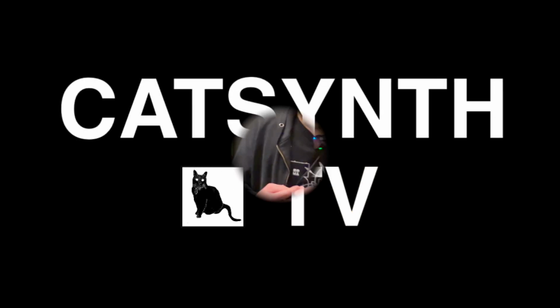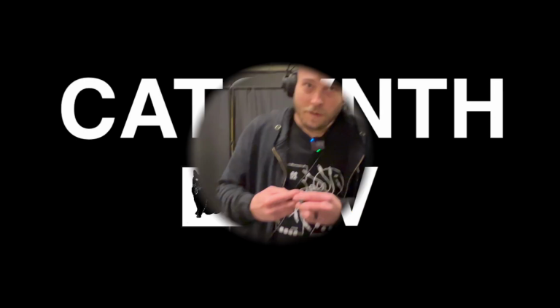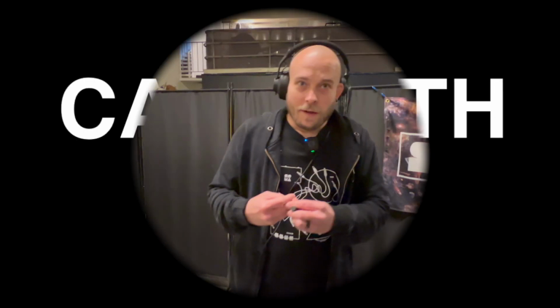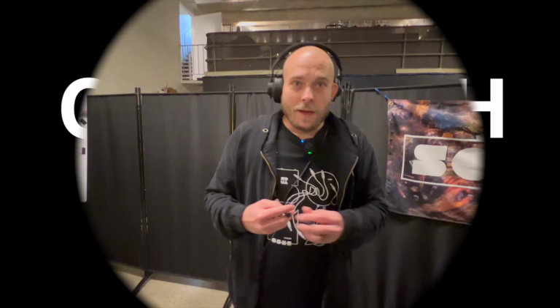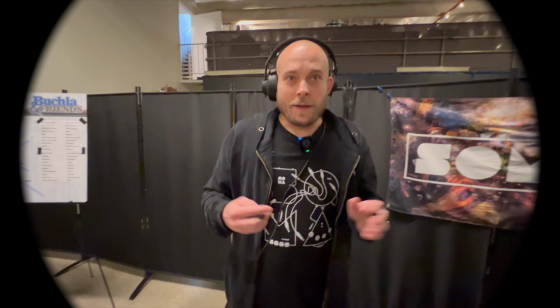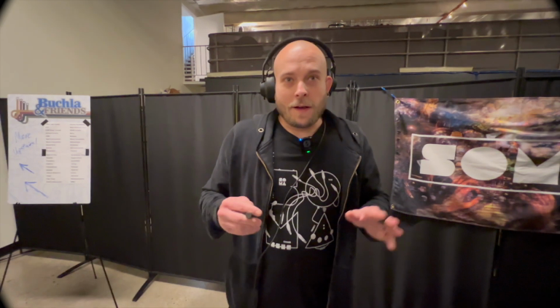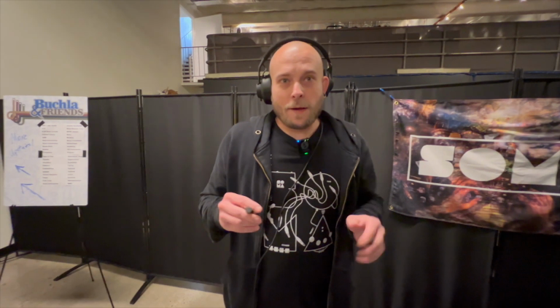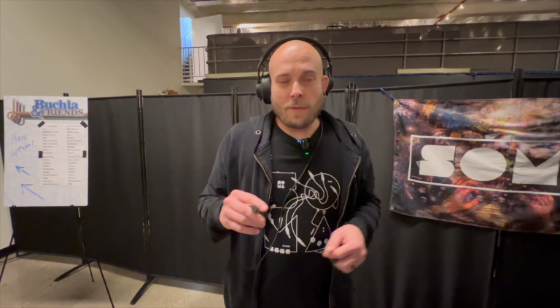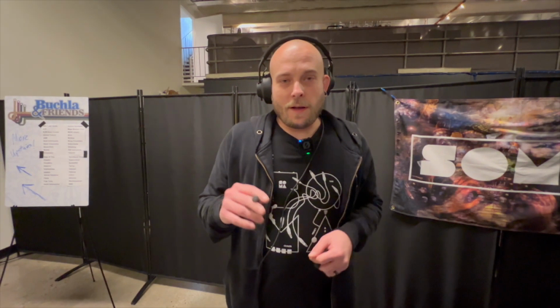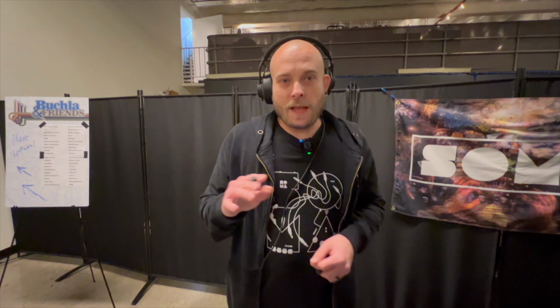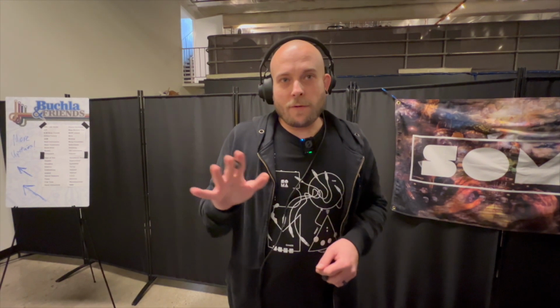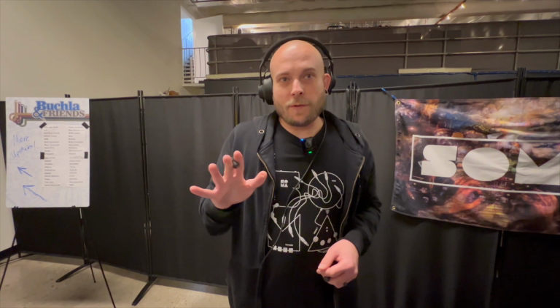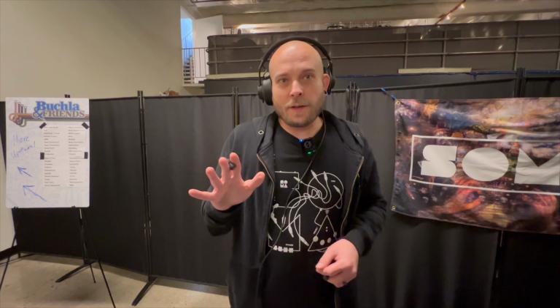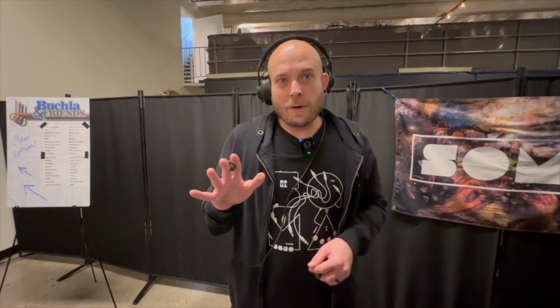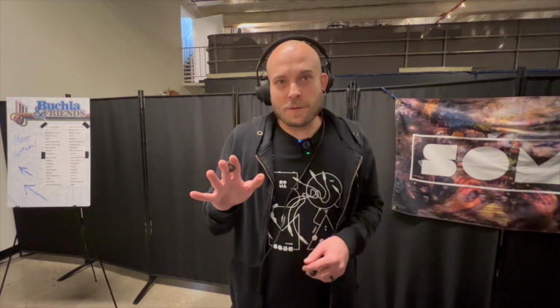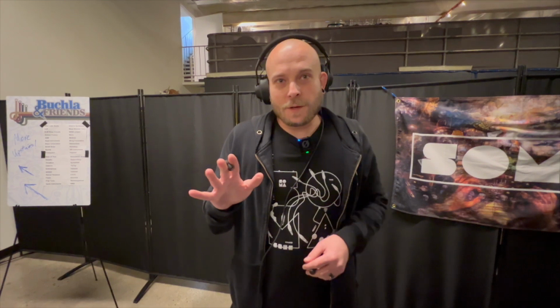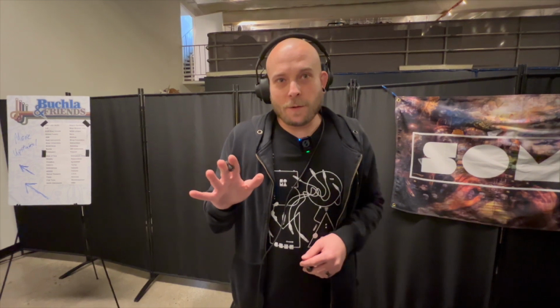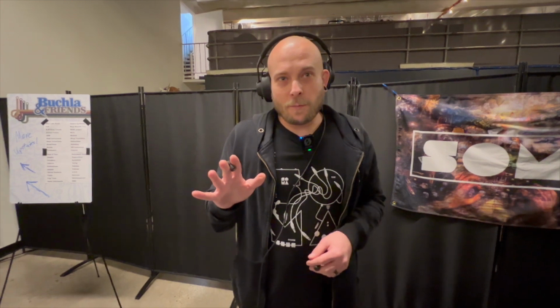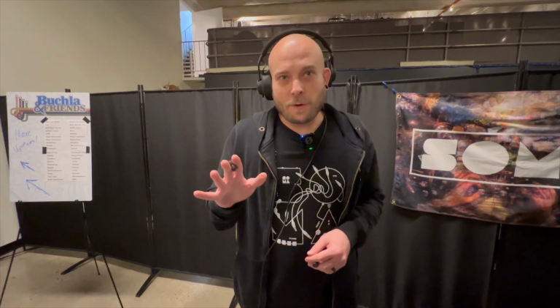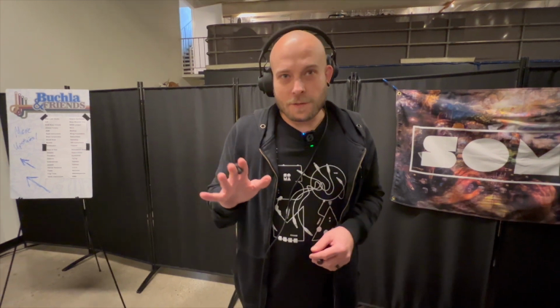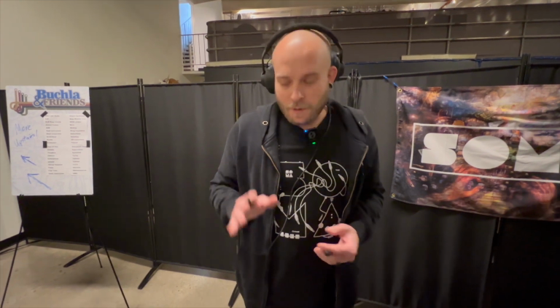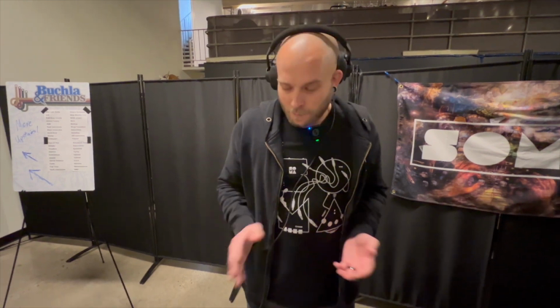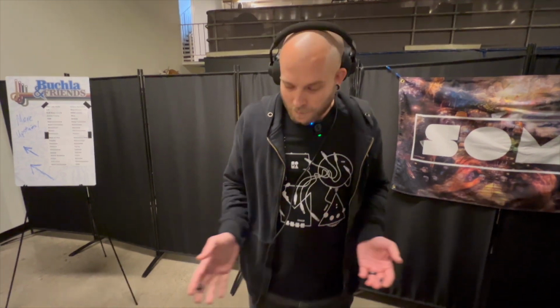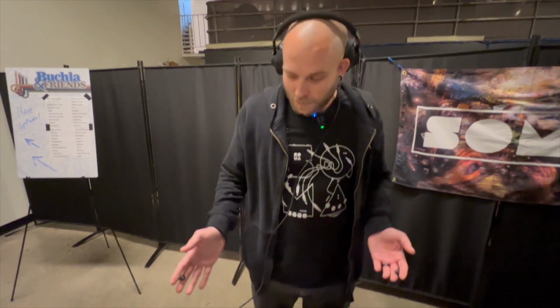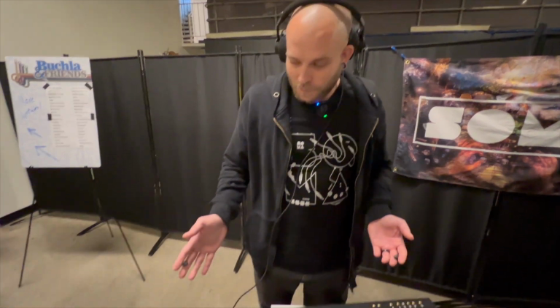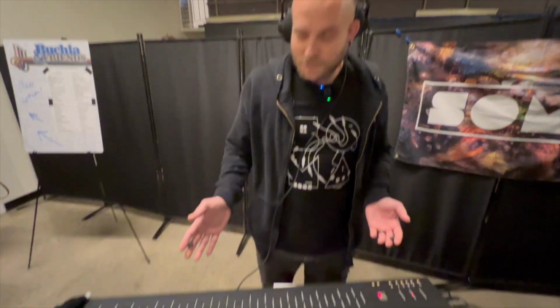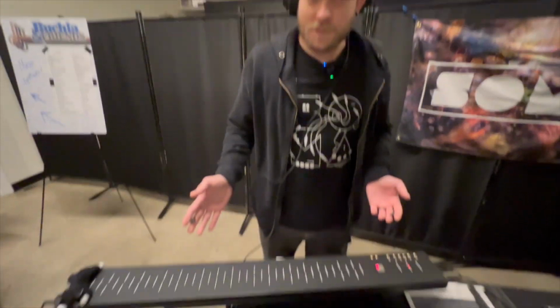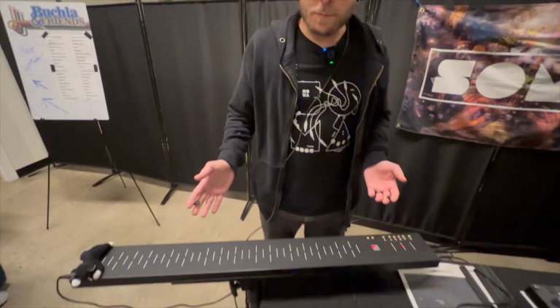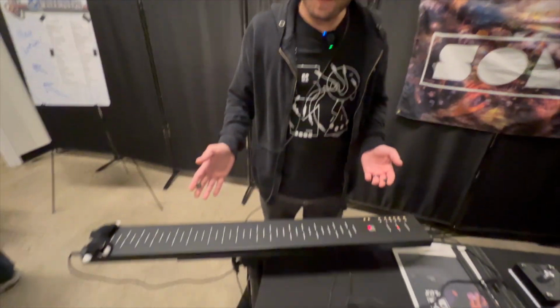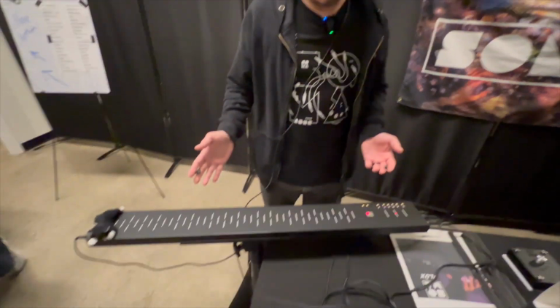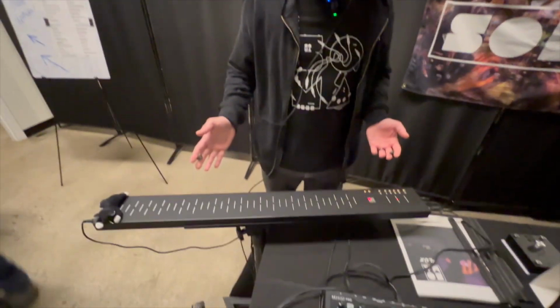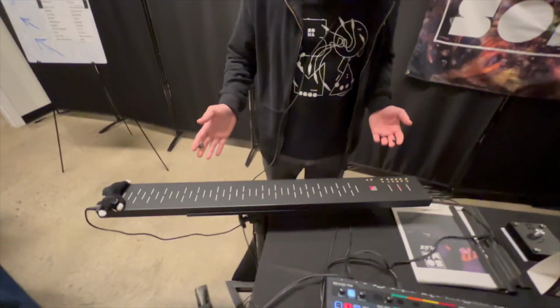Hey, I'm Kevin Flynn here with SOMA Laboratory with our newest instrument, the FLUX.